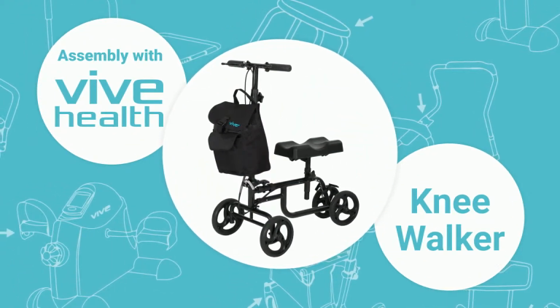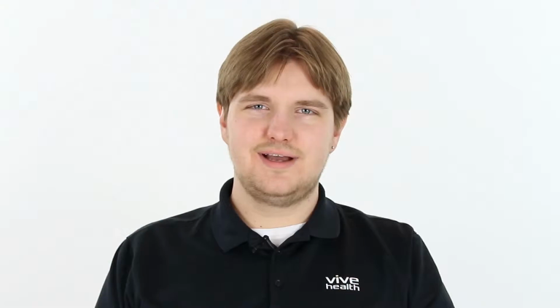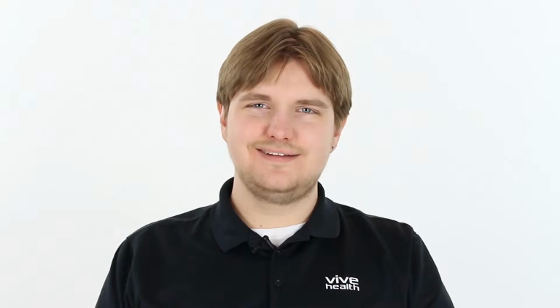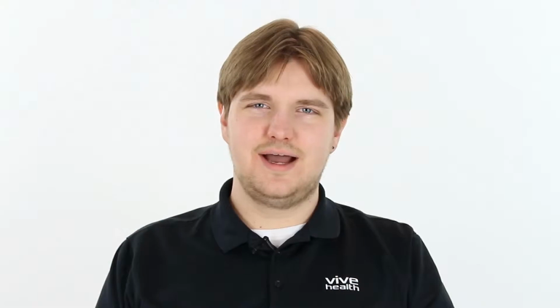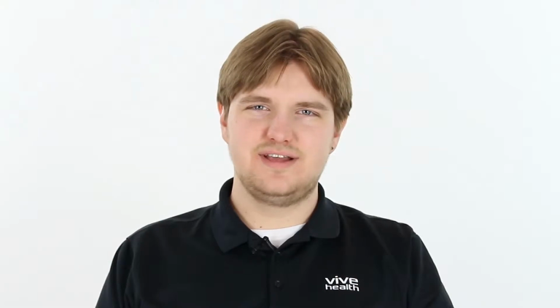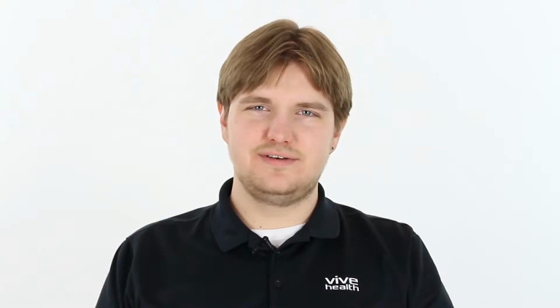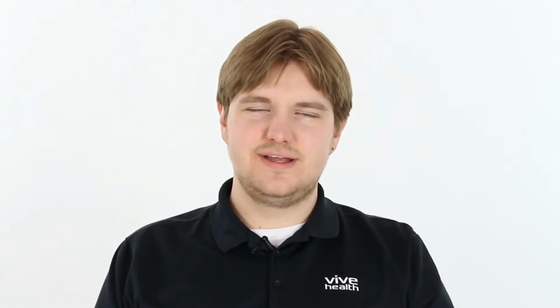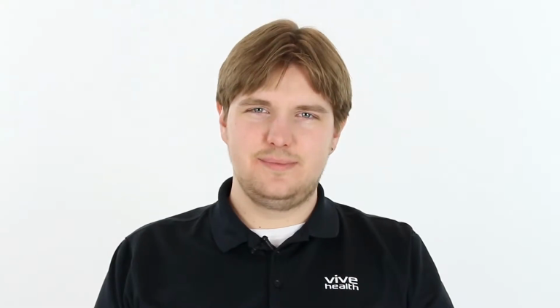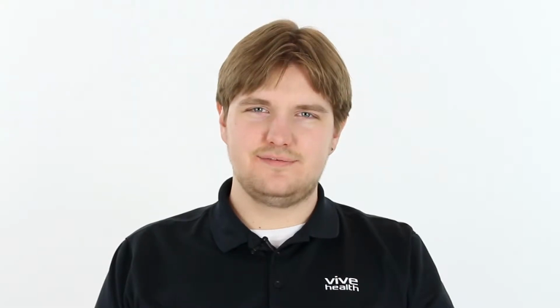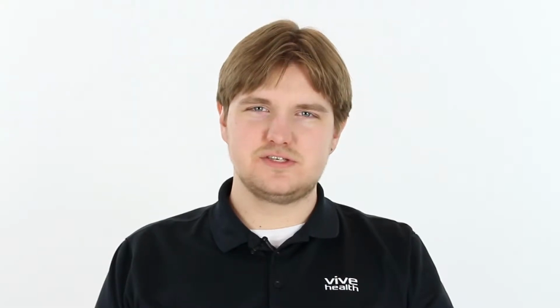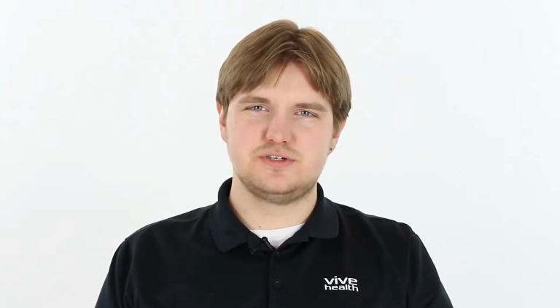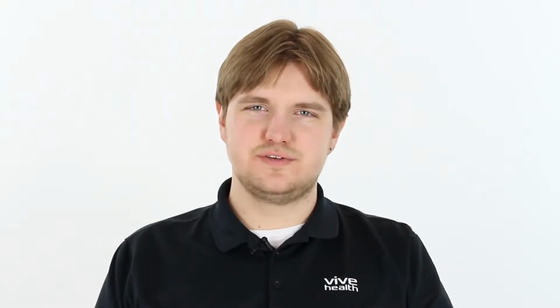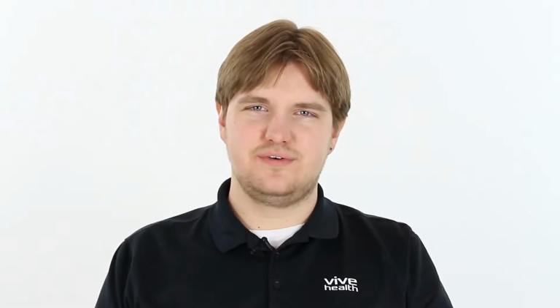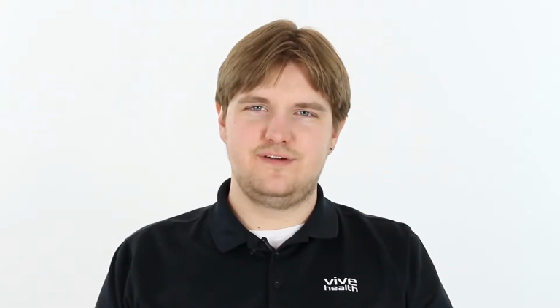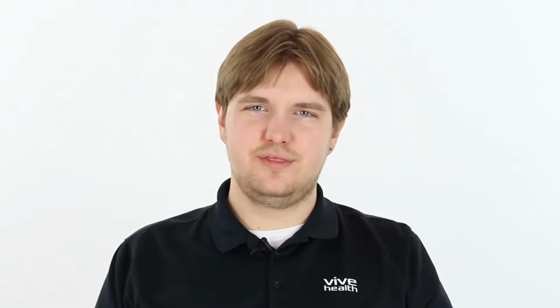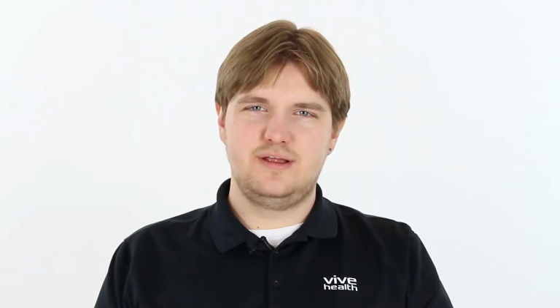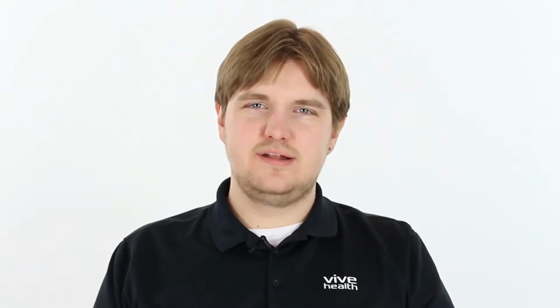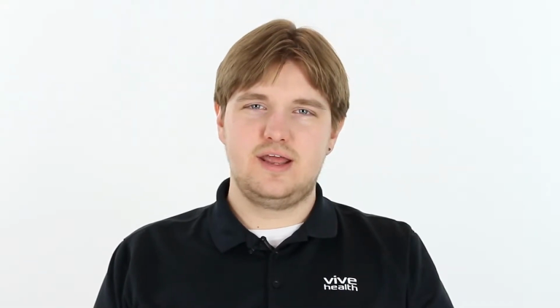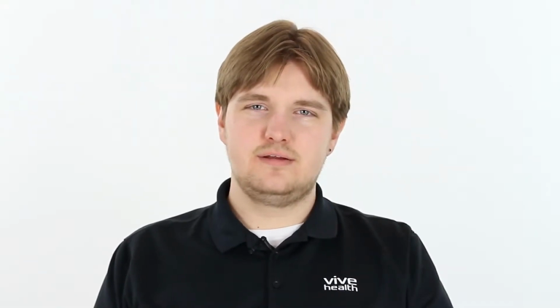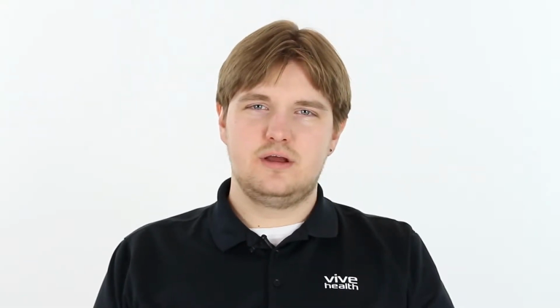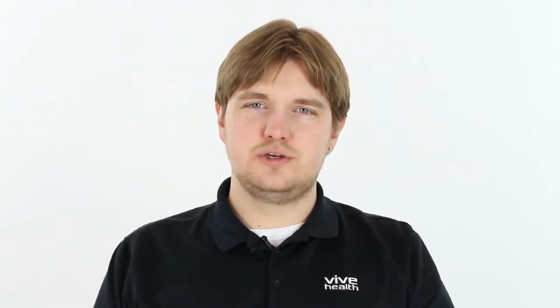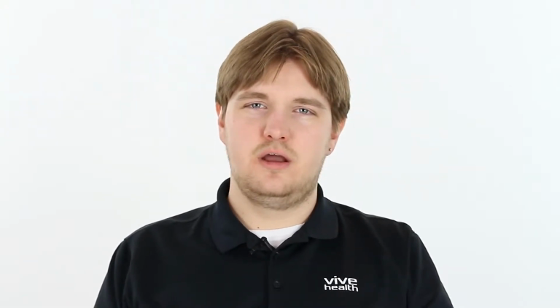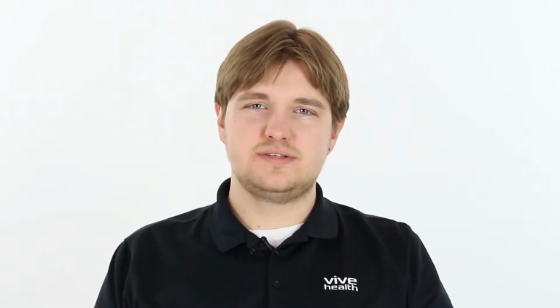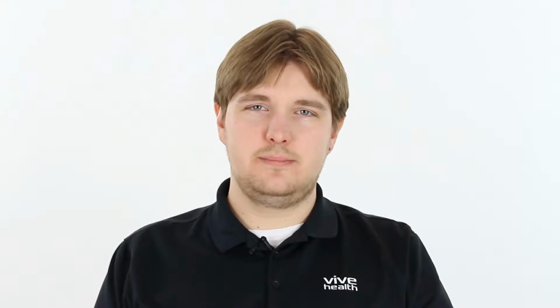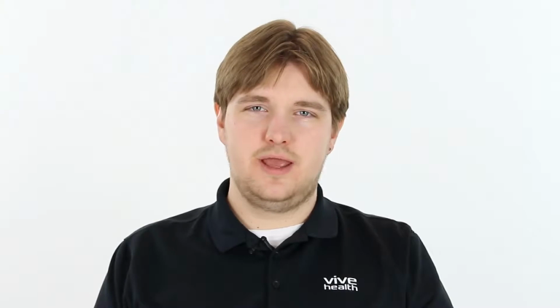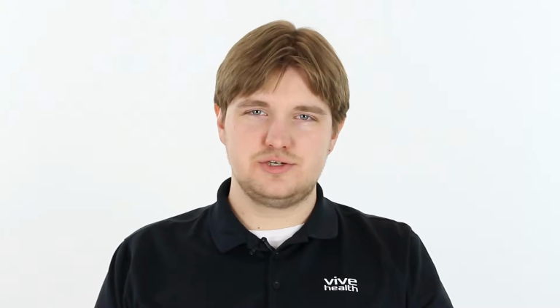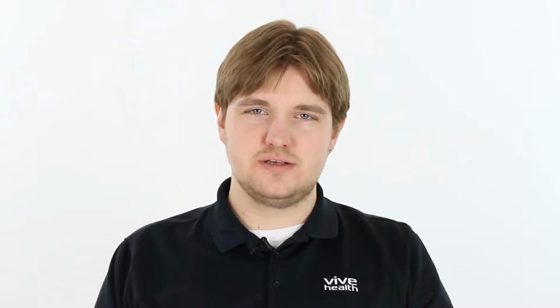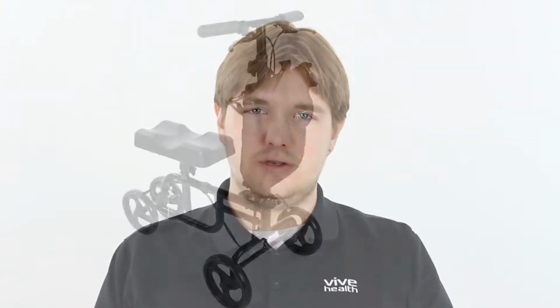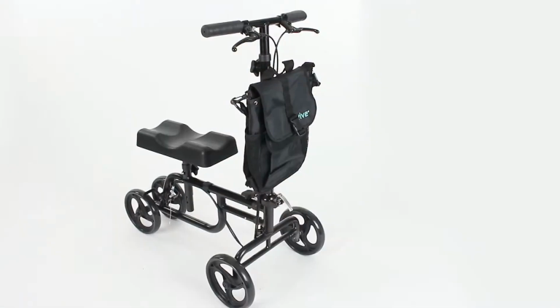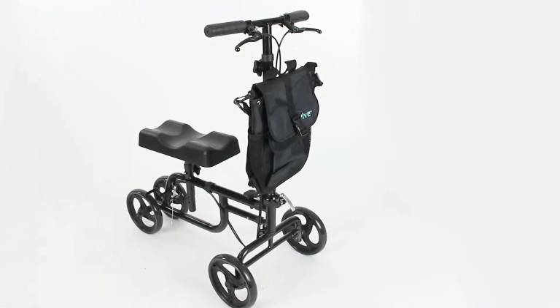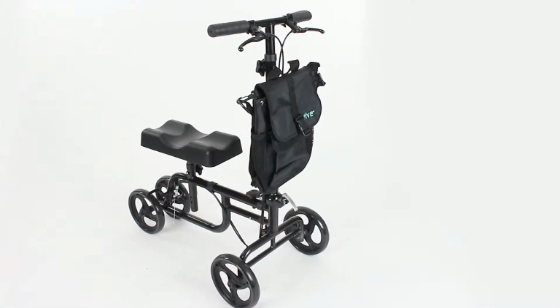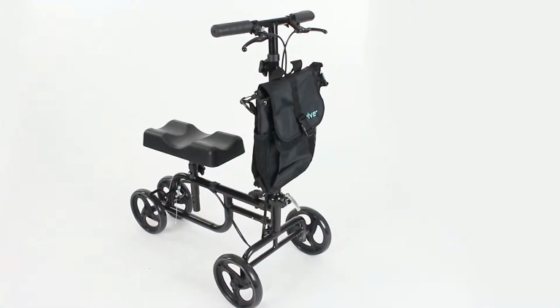Hi, I'm Devin. I'm the head of customer service for Vive Health and today I'll show you how to assemble and adjust your Vive Knee Walker.